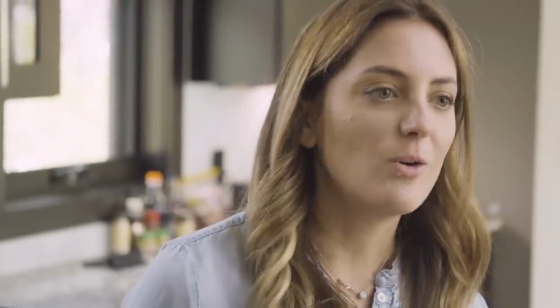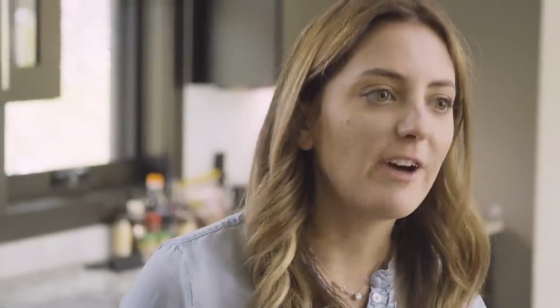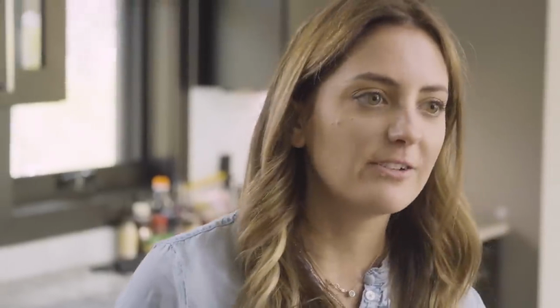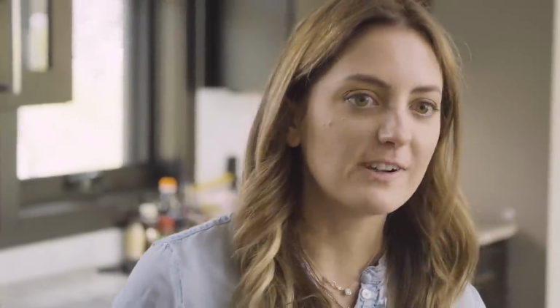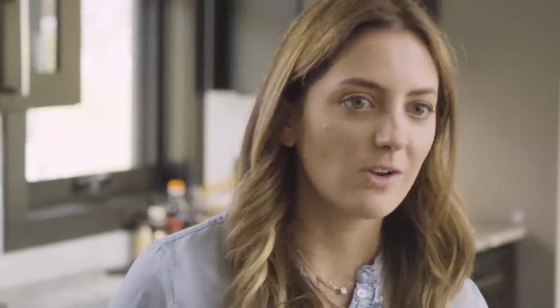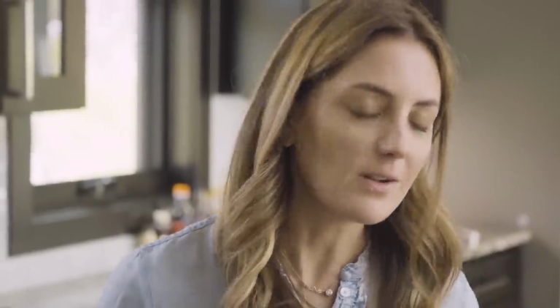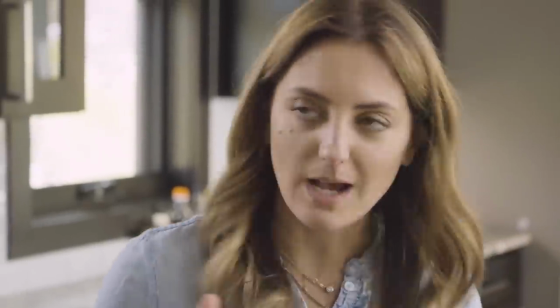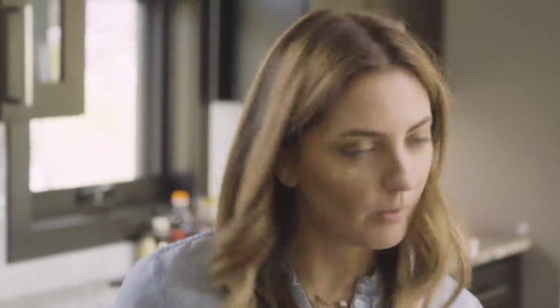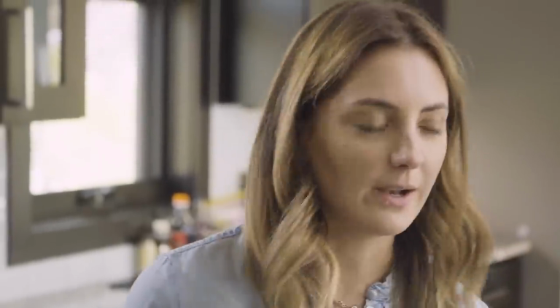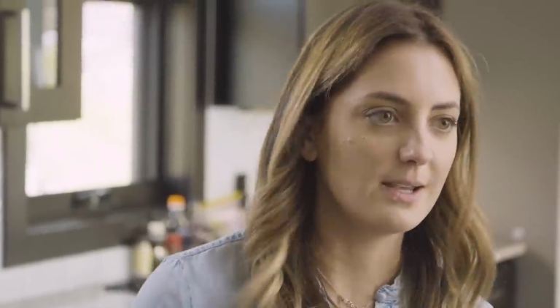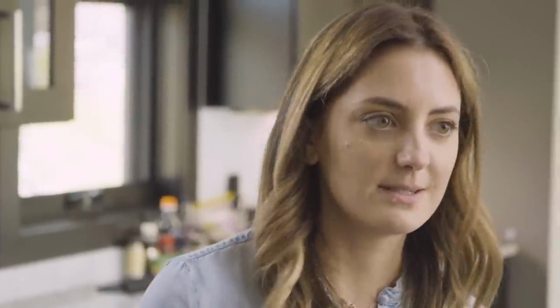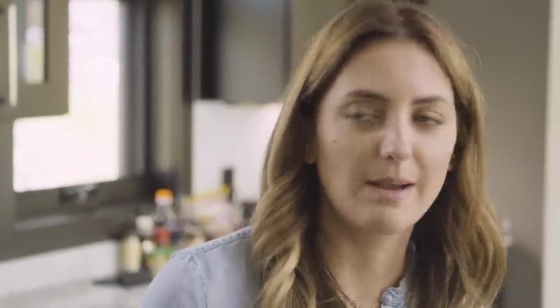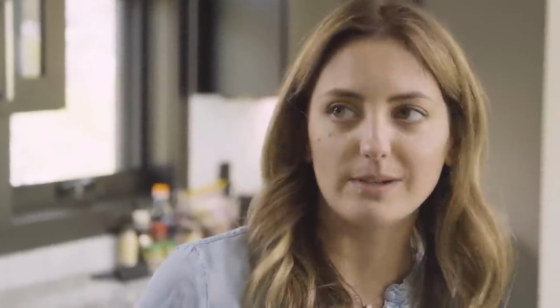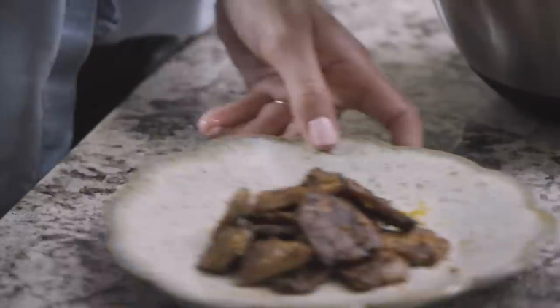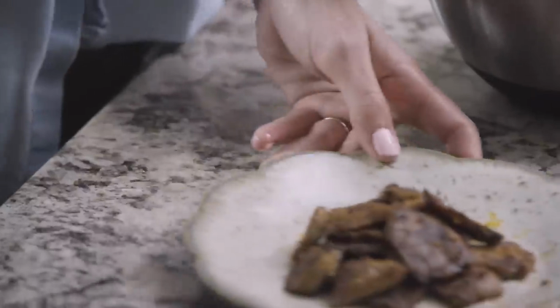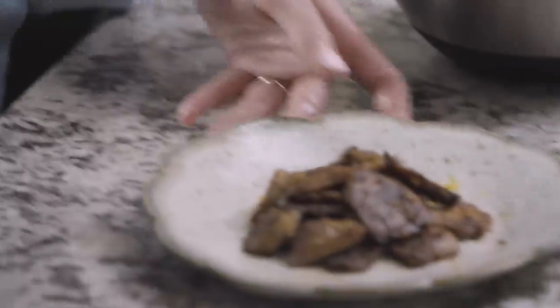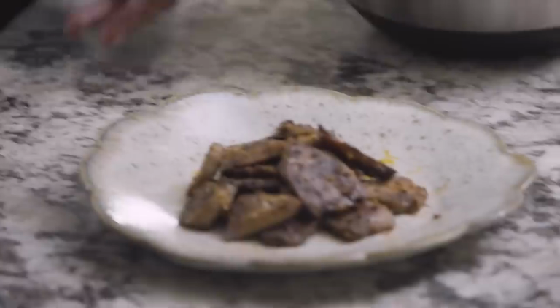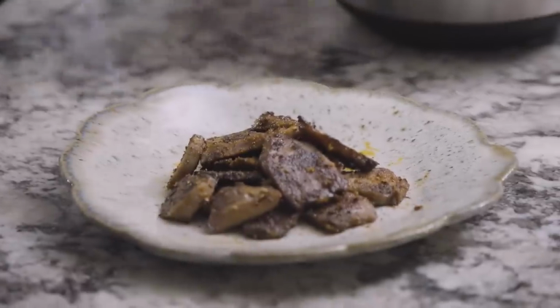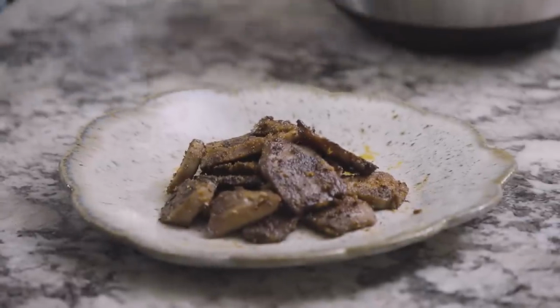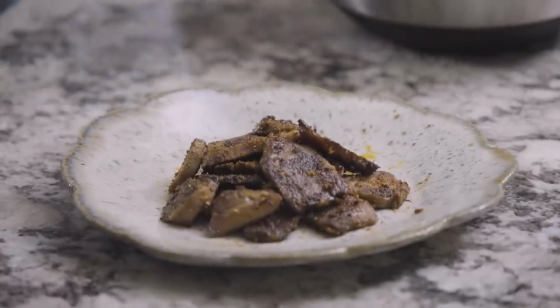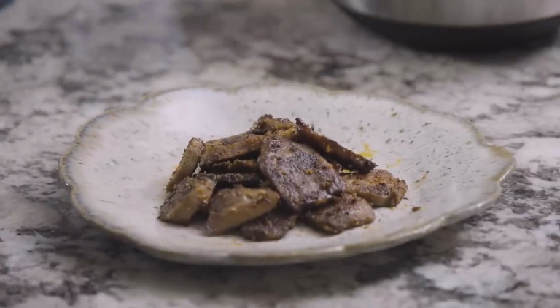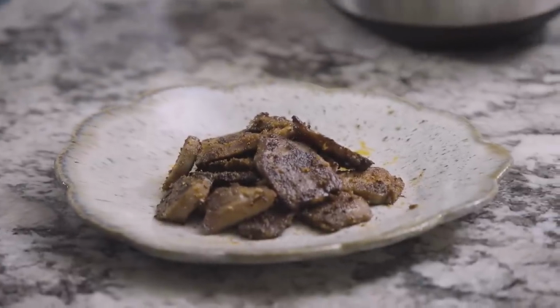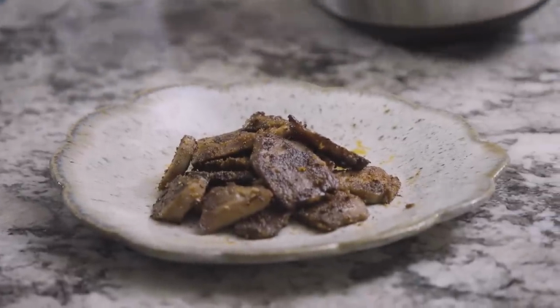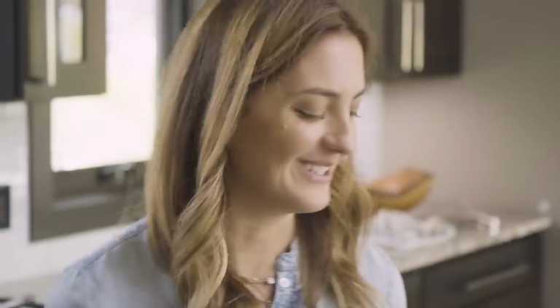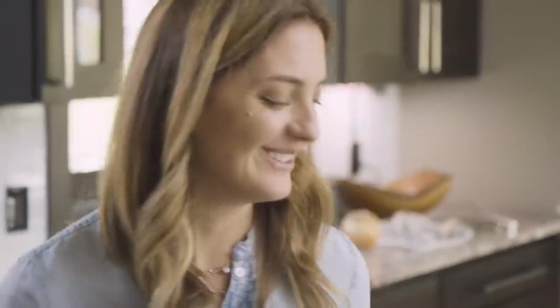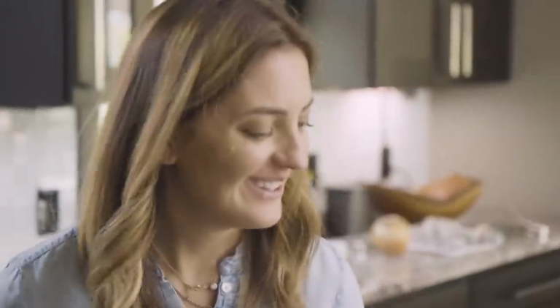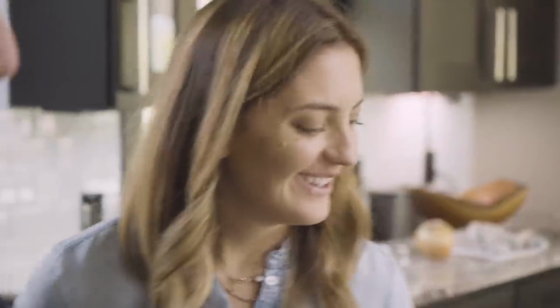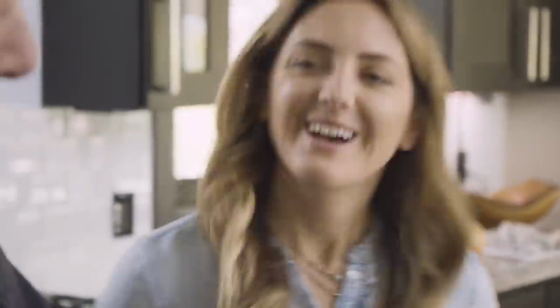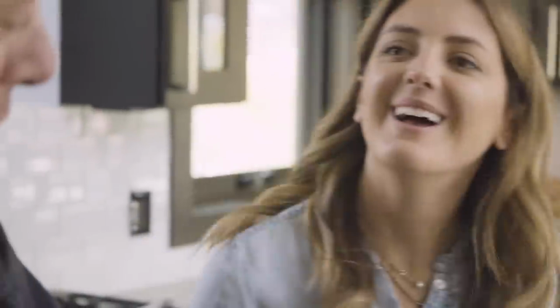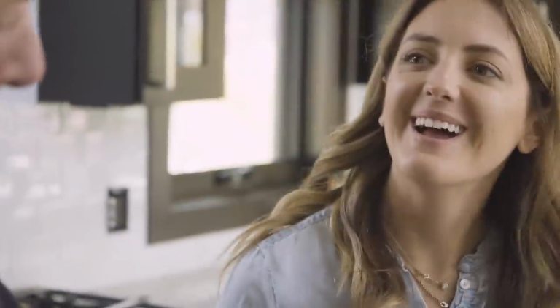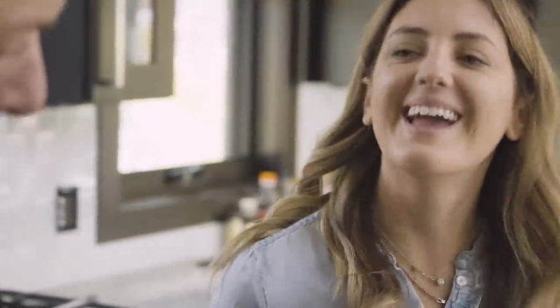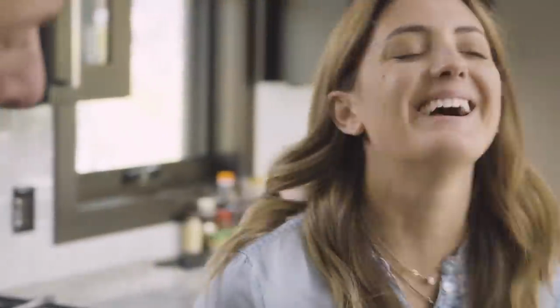So invite your friends over, don't tell them what it is, and say please help yourself to some hors d'oeuvres — this tasty little nugget.